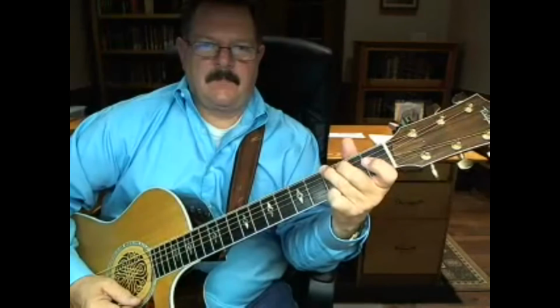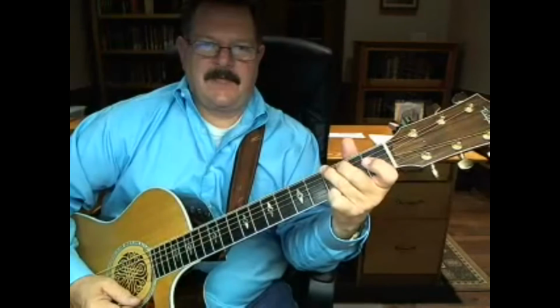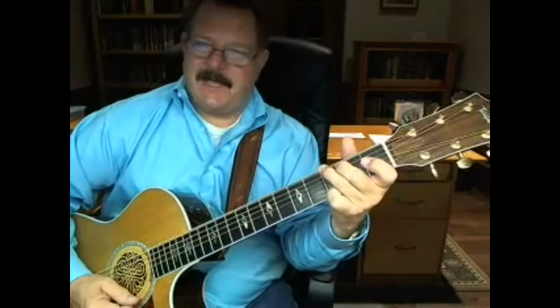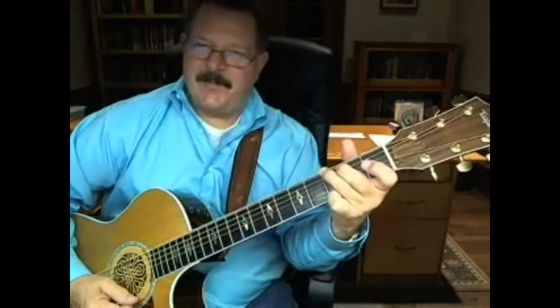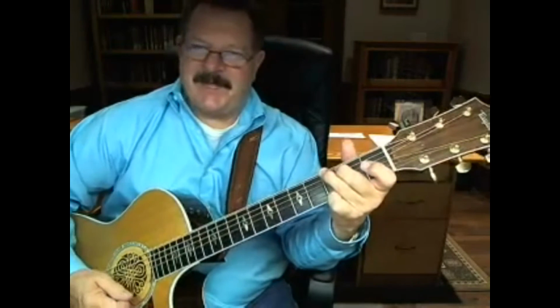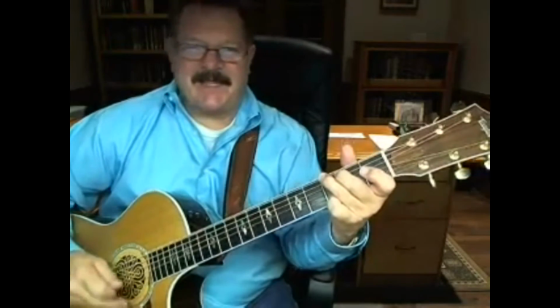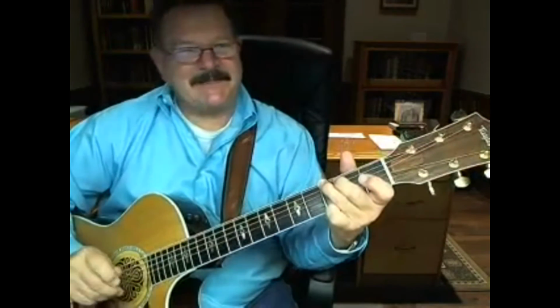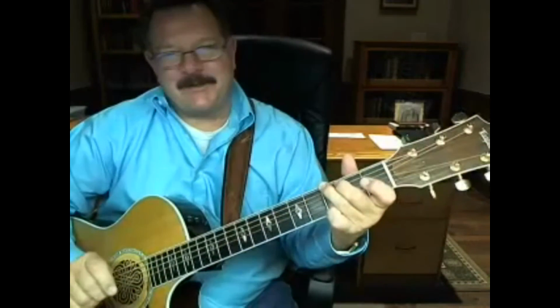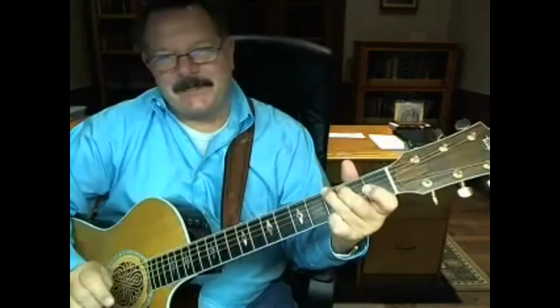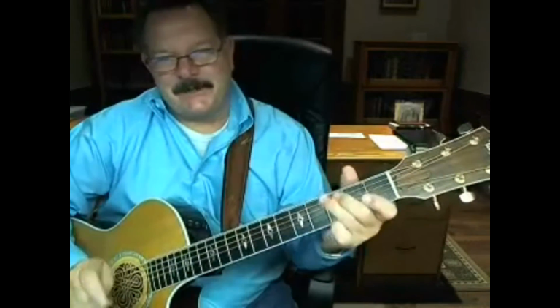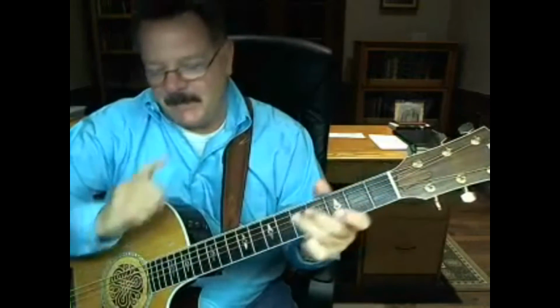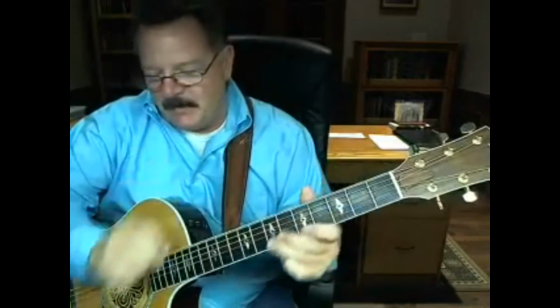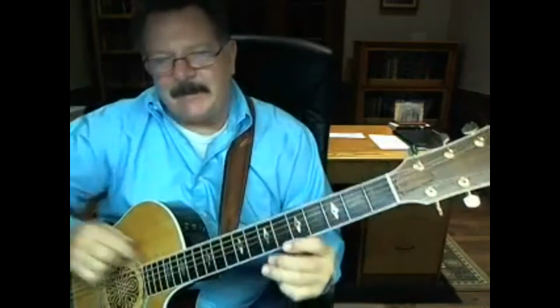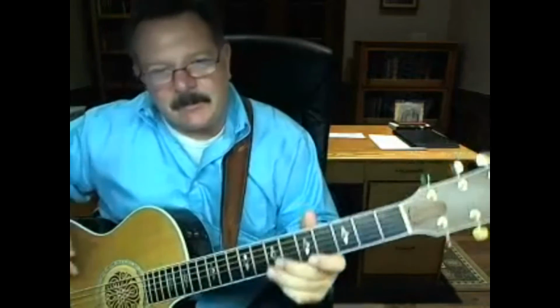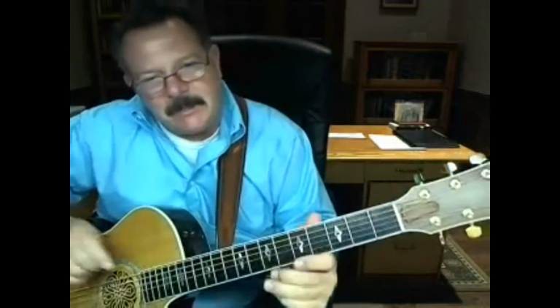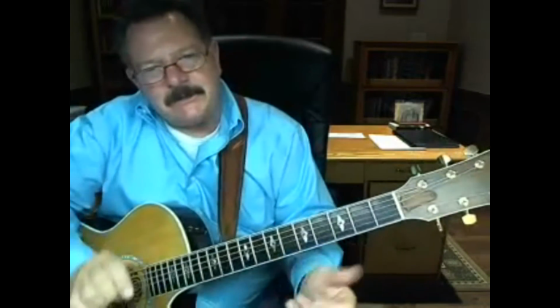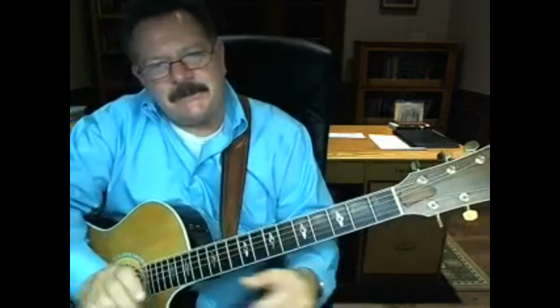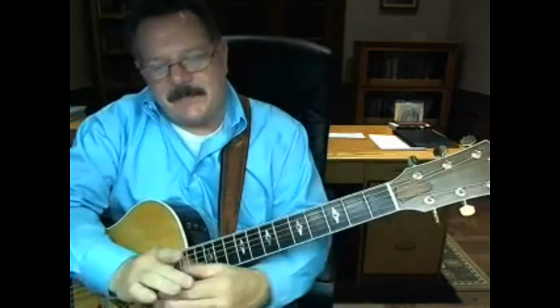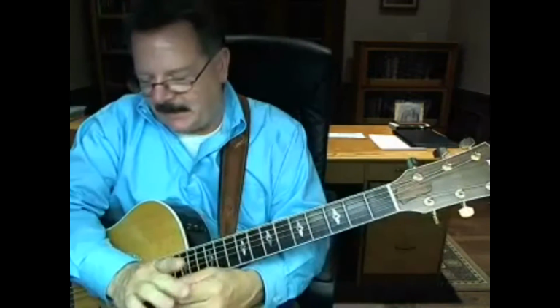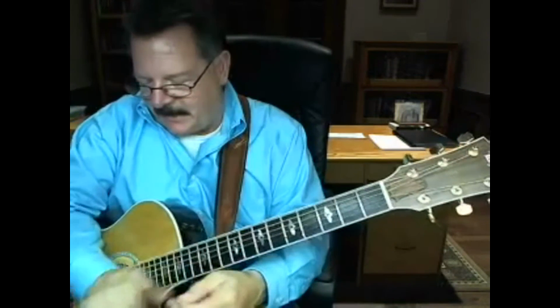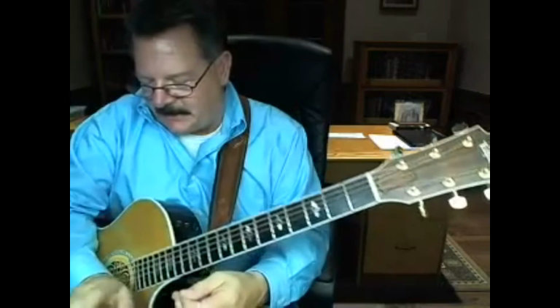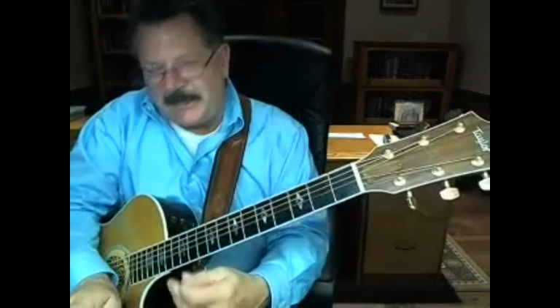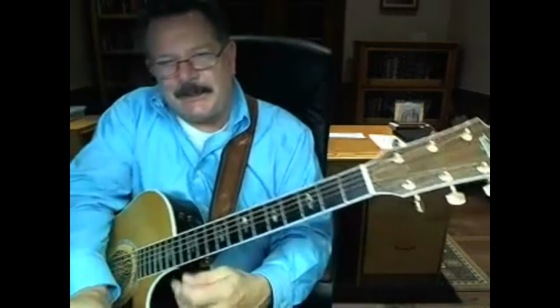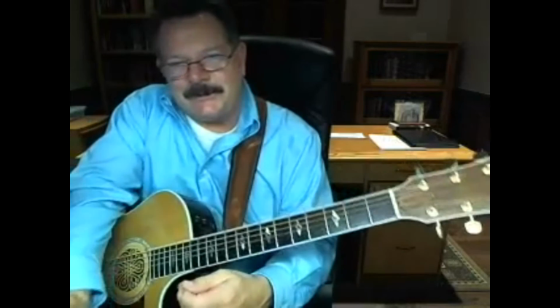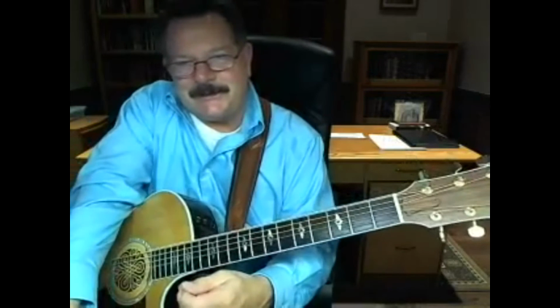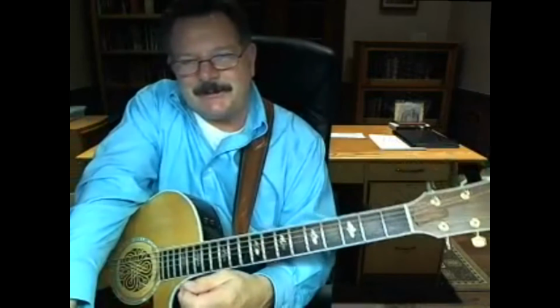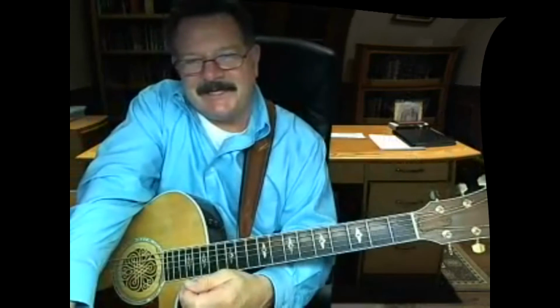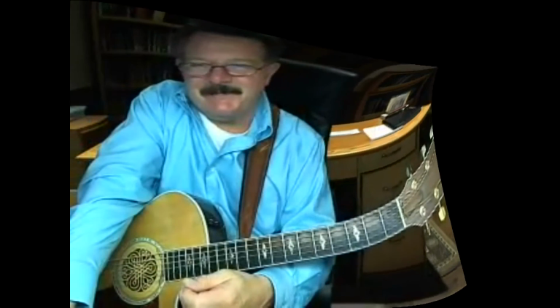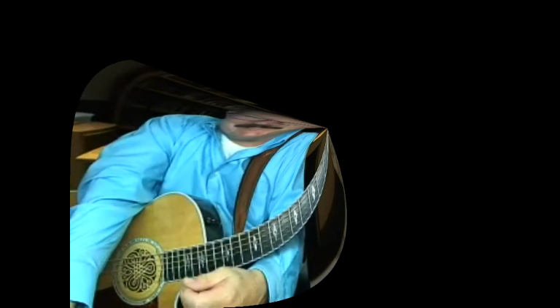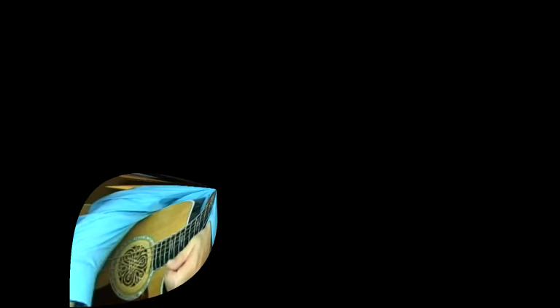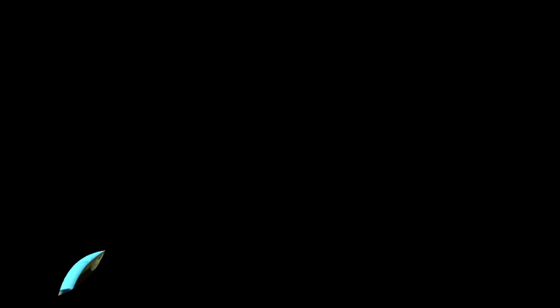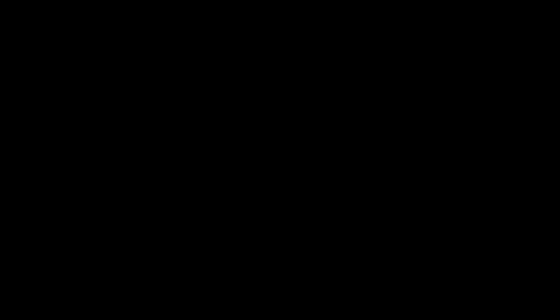I hope you like that. That's a great tune. May the Lord bless you, and stay close to Jesus, man. See you. Bye-bye.